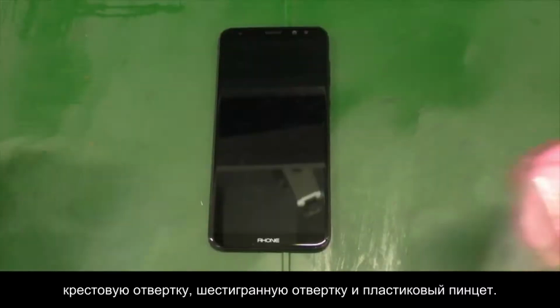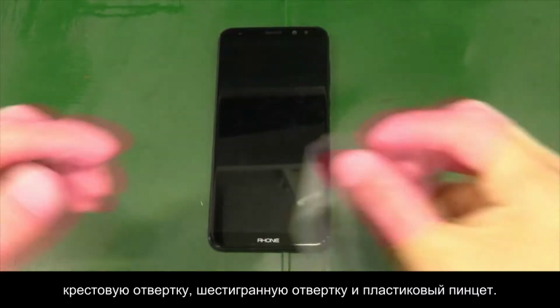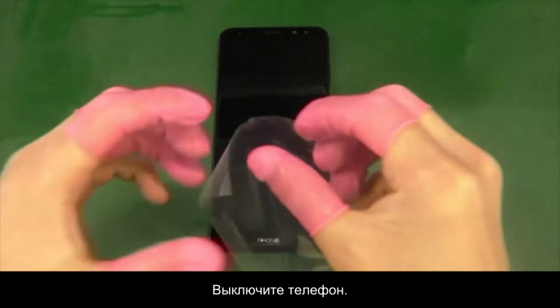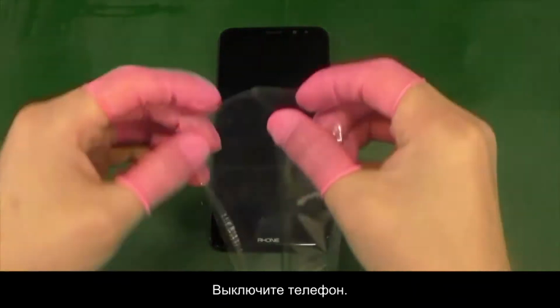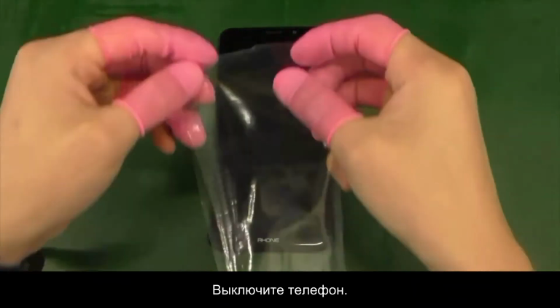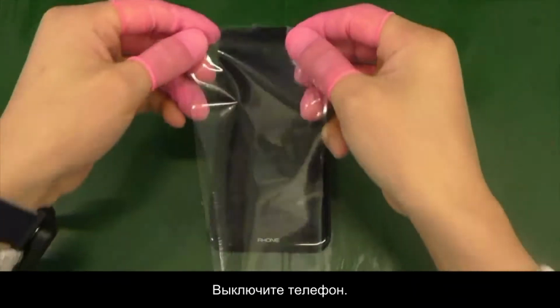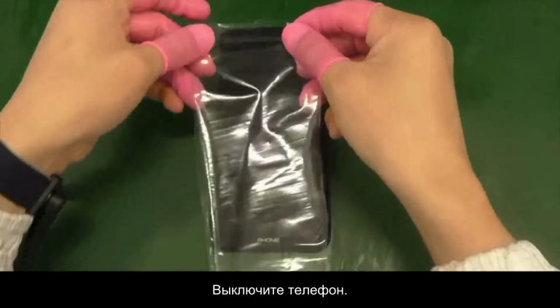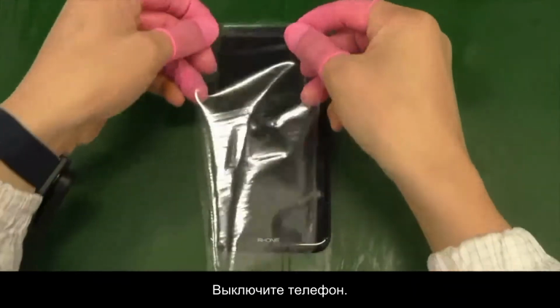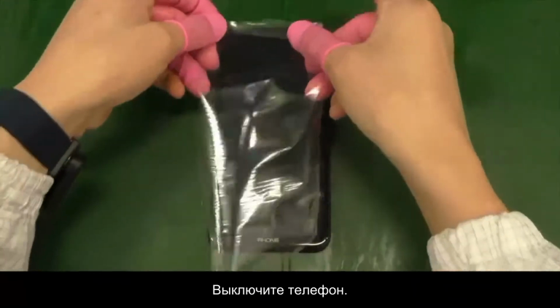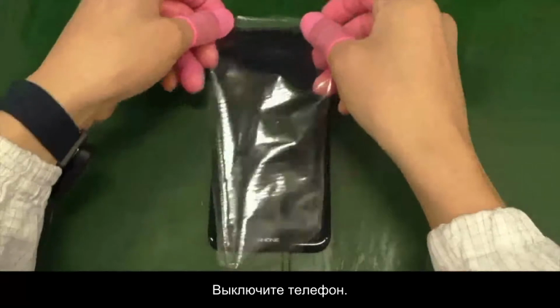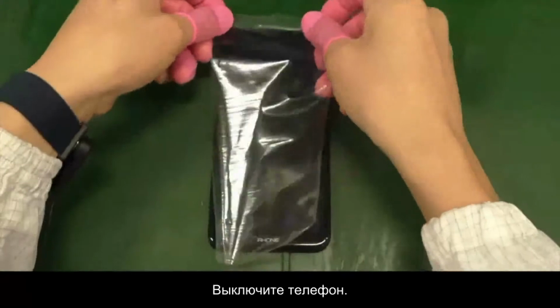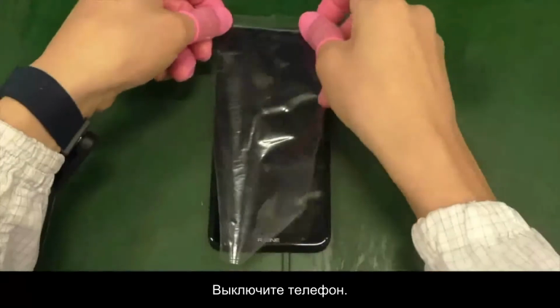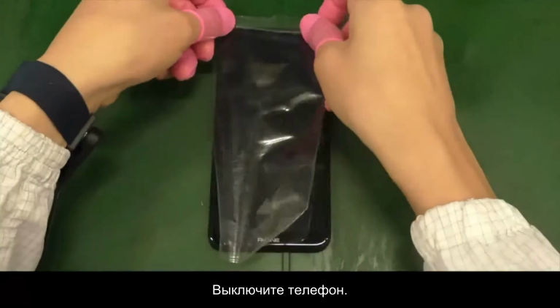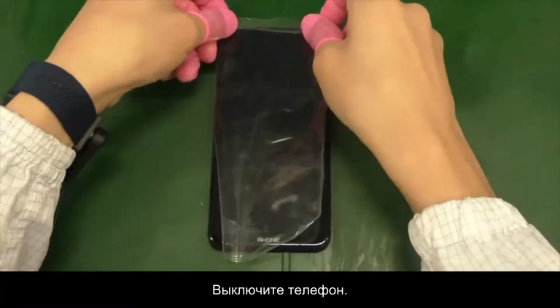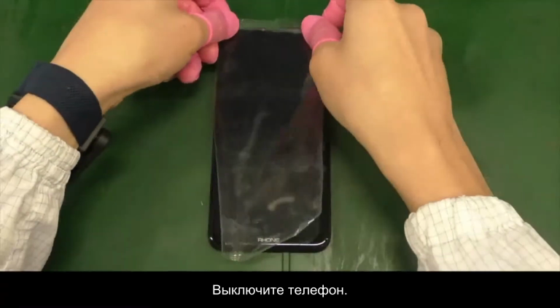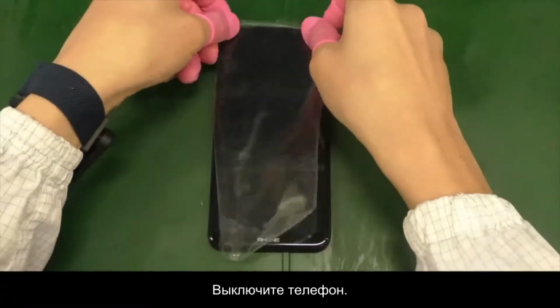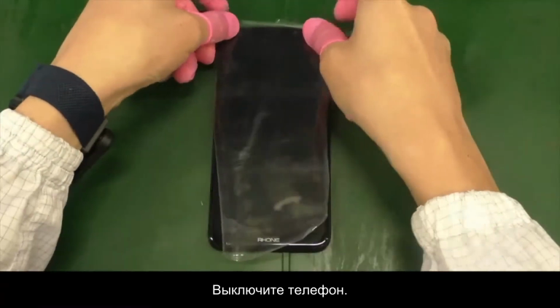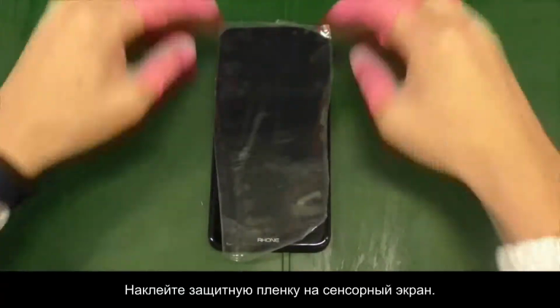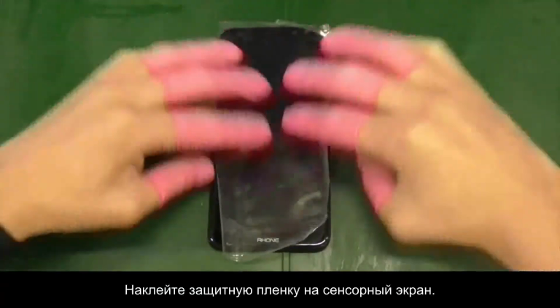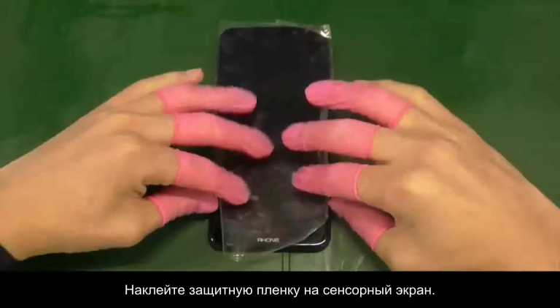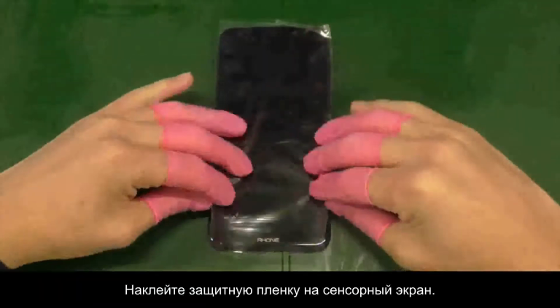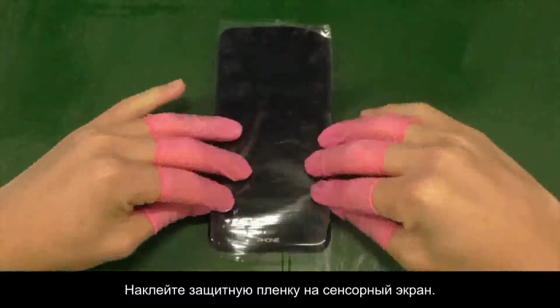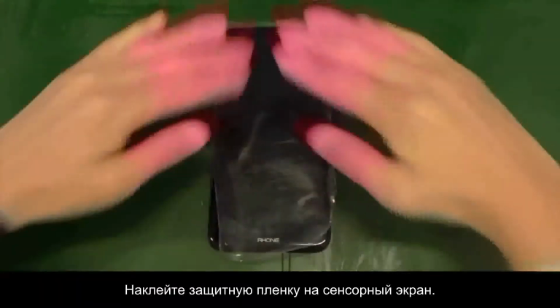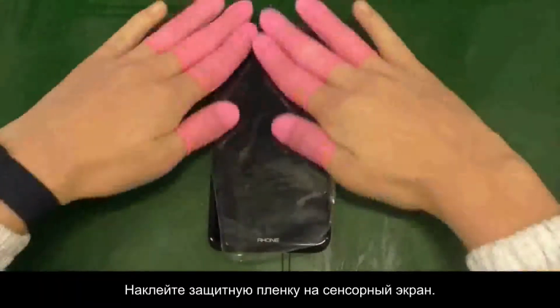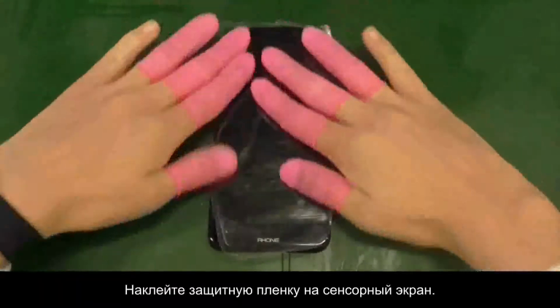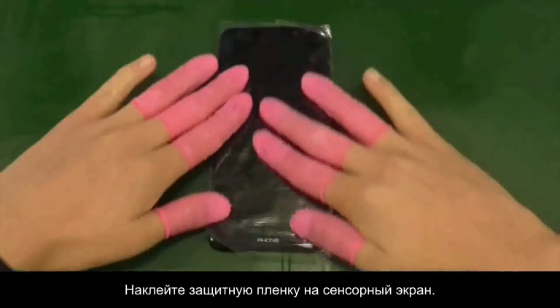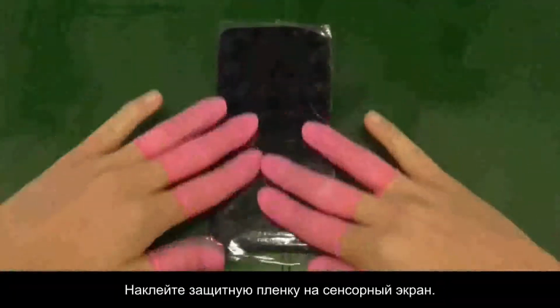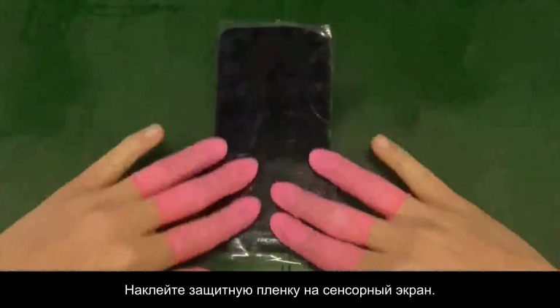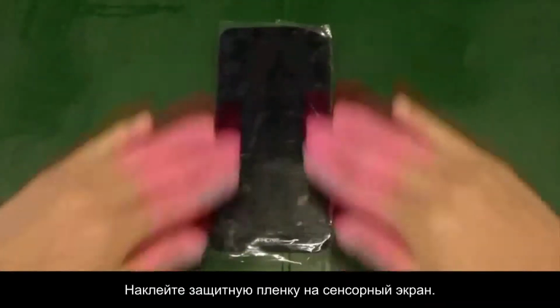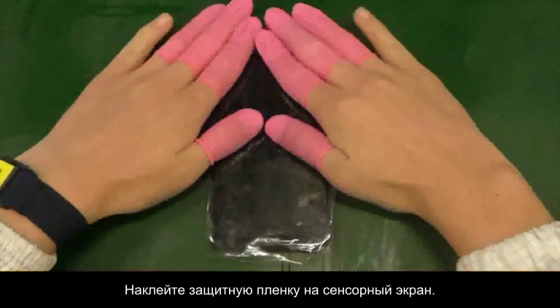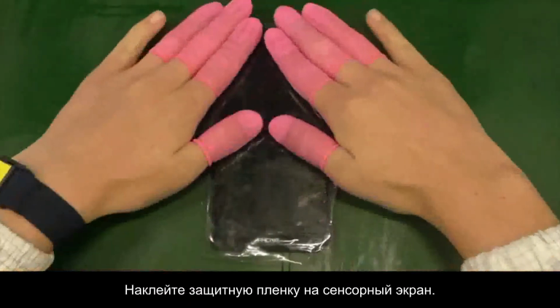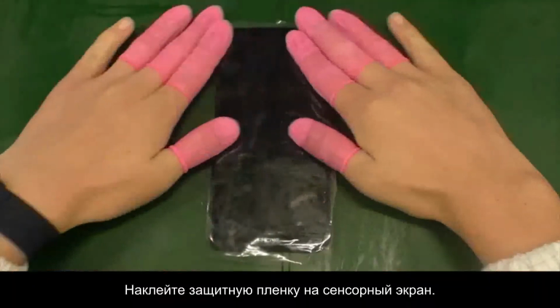Check that the phone is powered off. Attach the protective film to the TP.